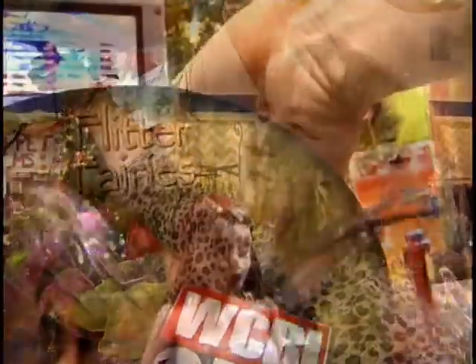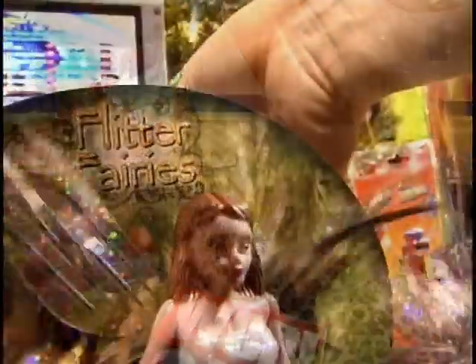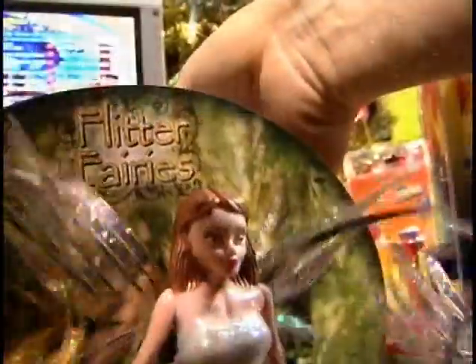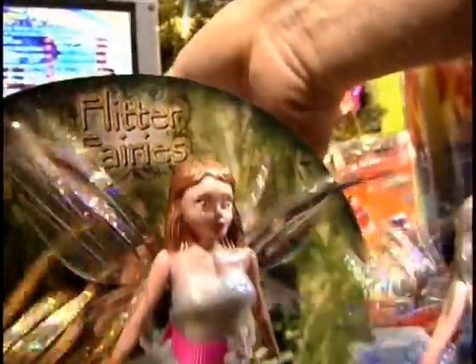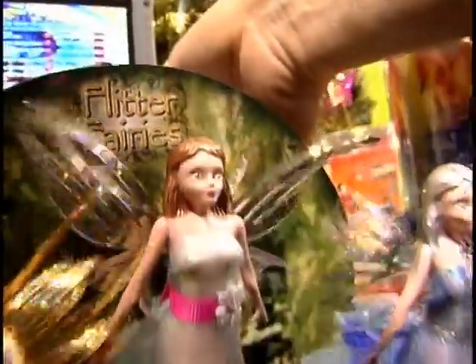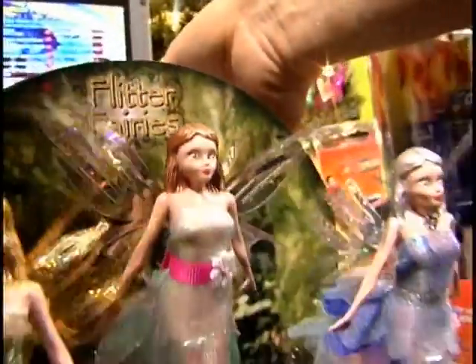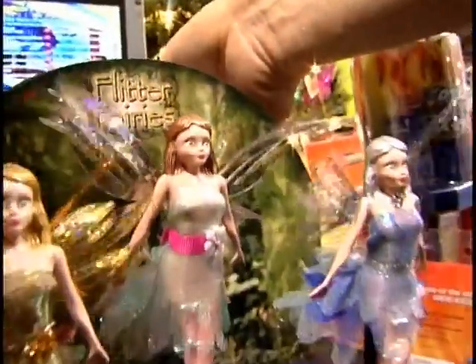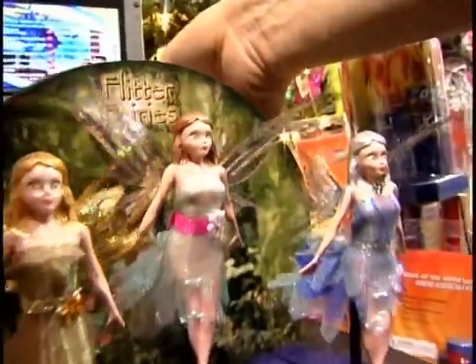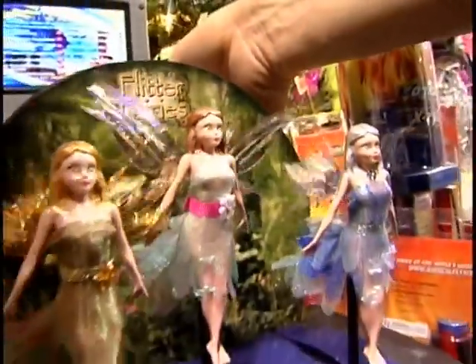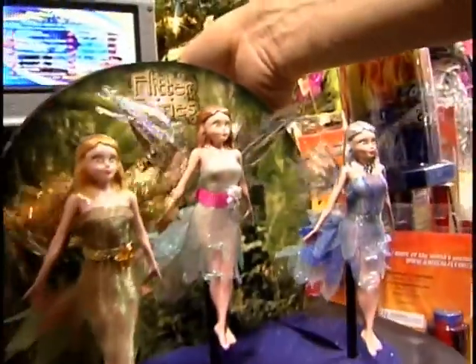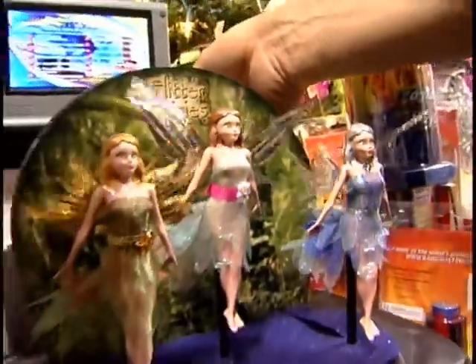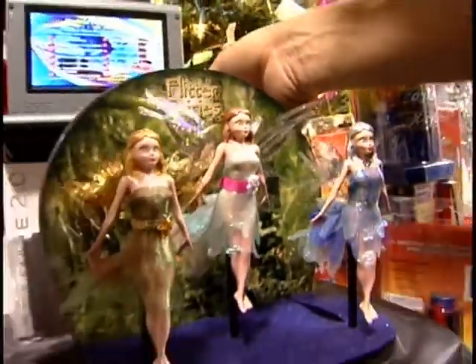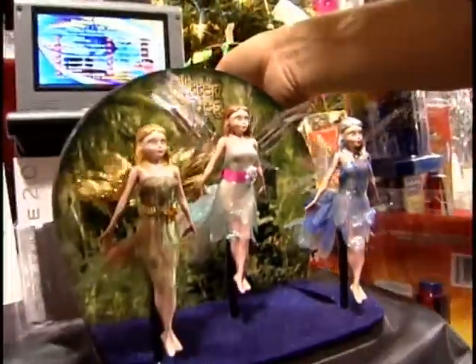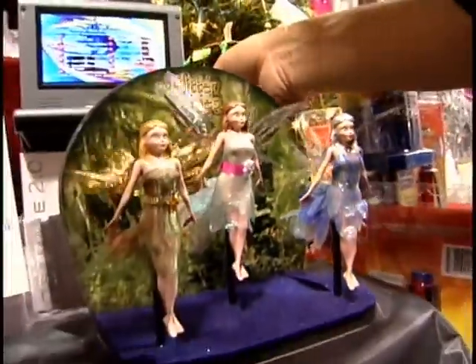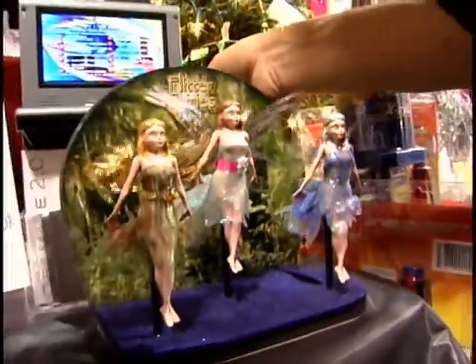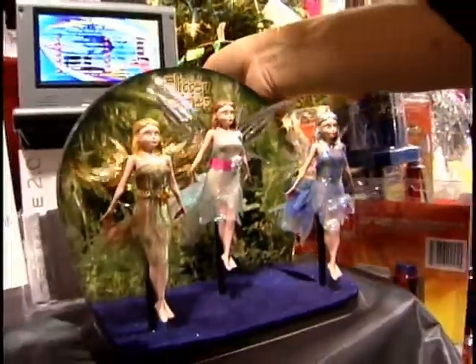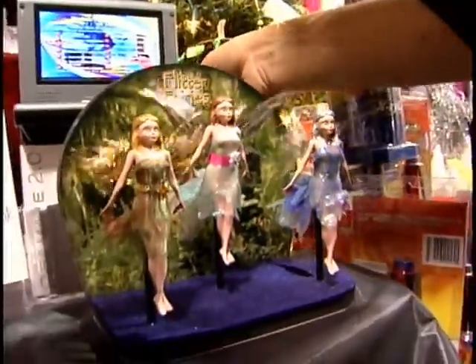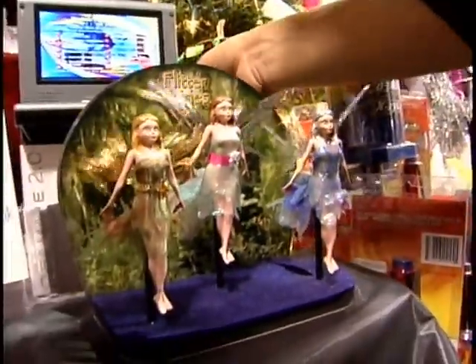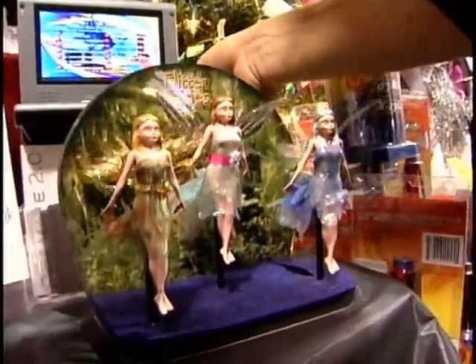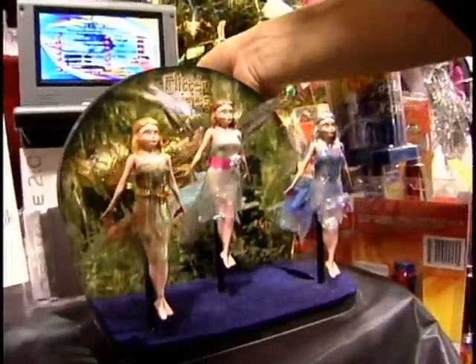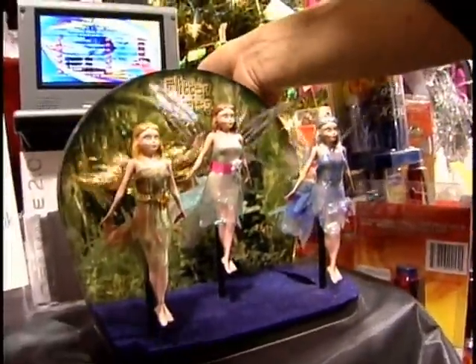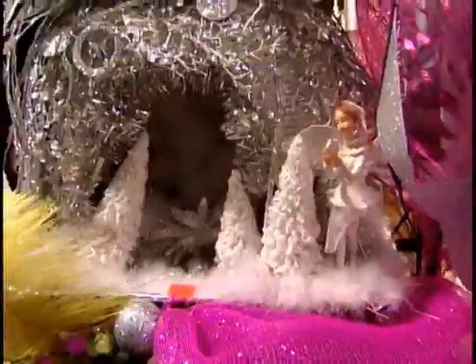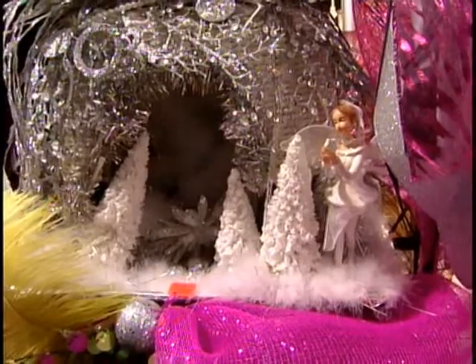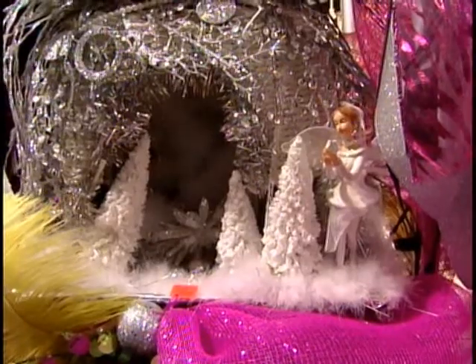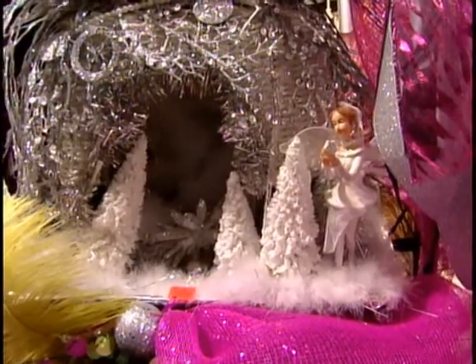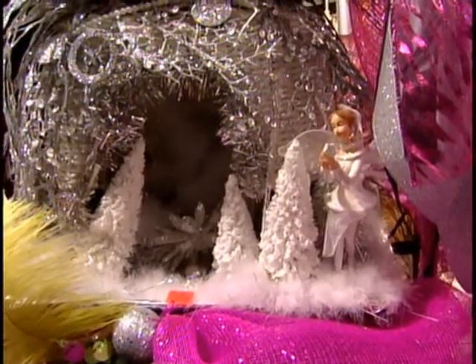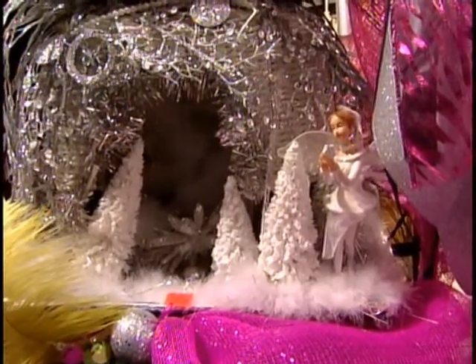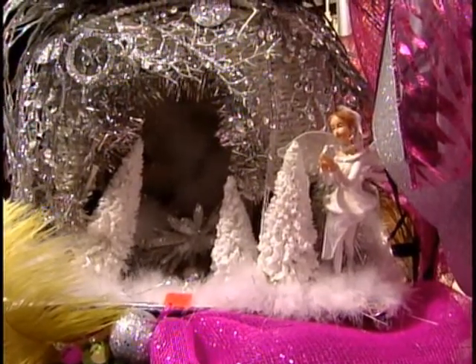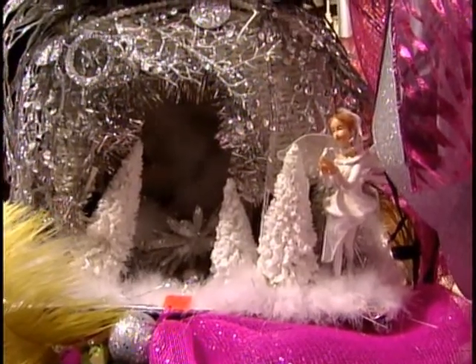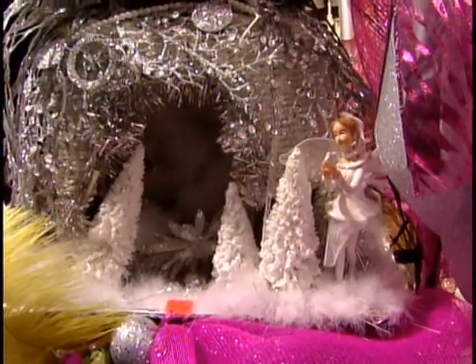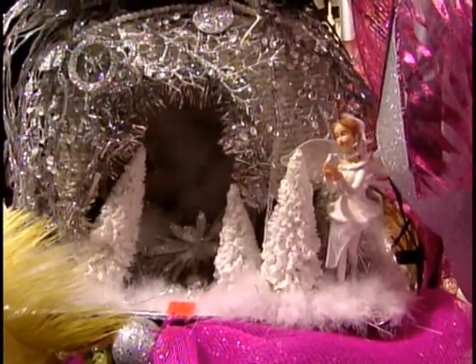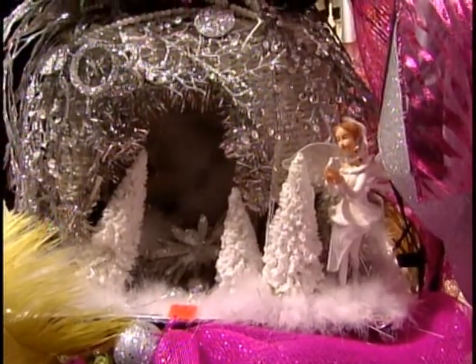We've got flutter fairies. They come with a magic wand, and little girls love them. And we have fairy houses, too, to put them in.